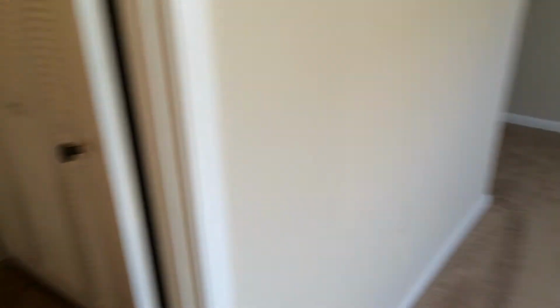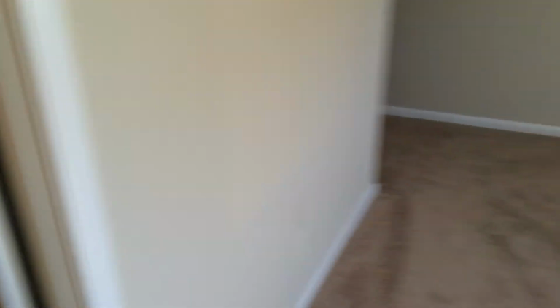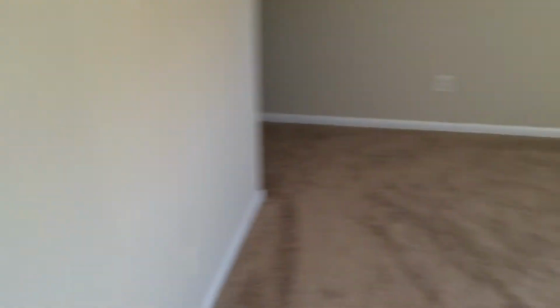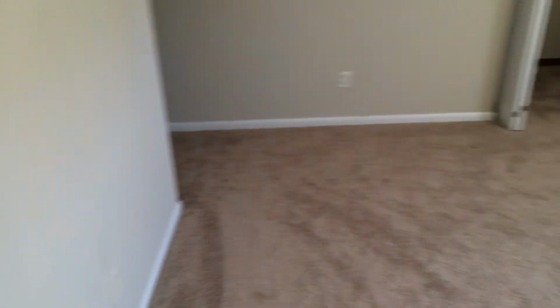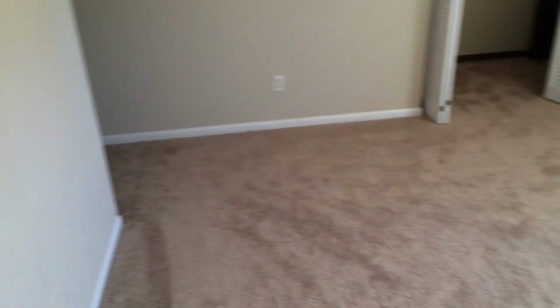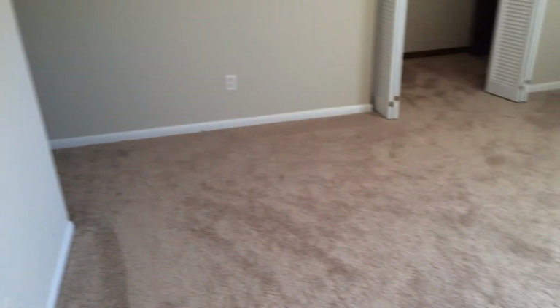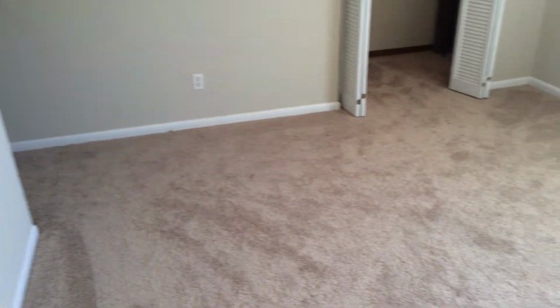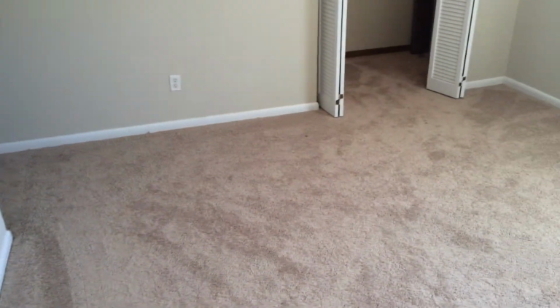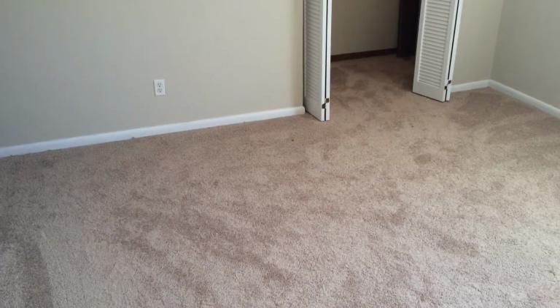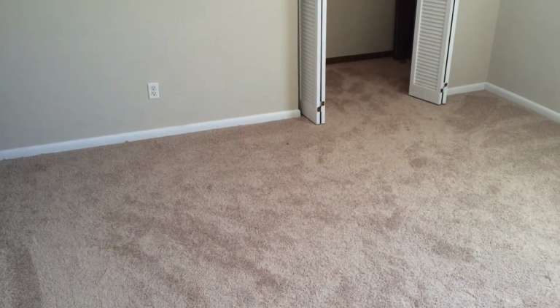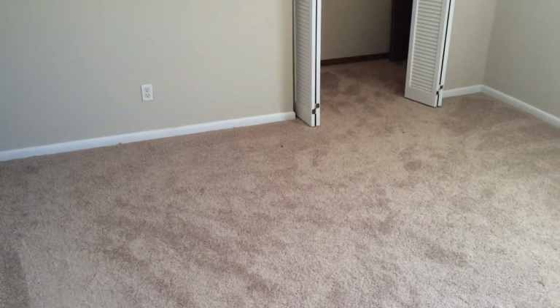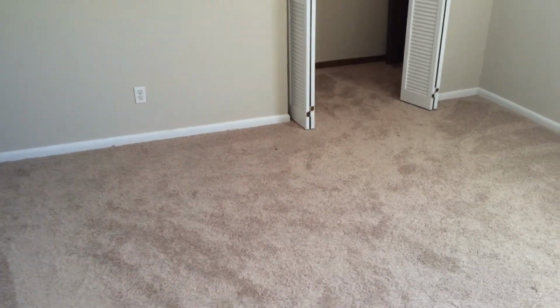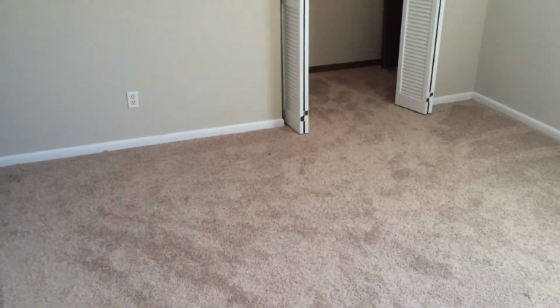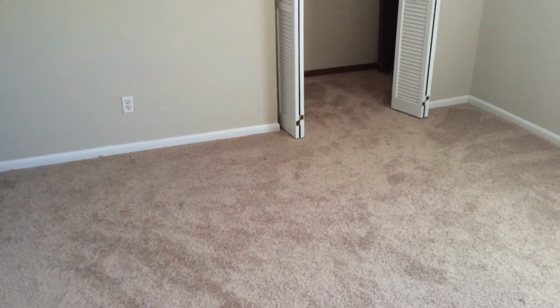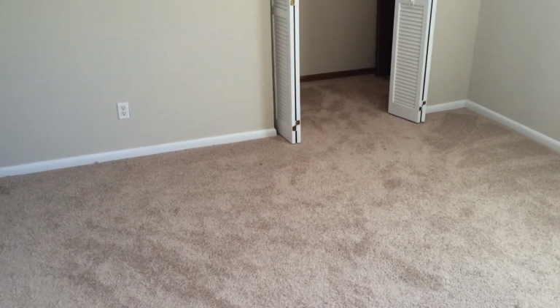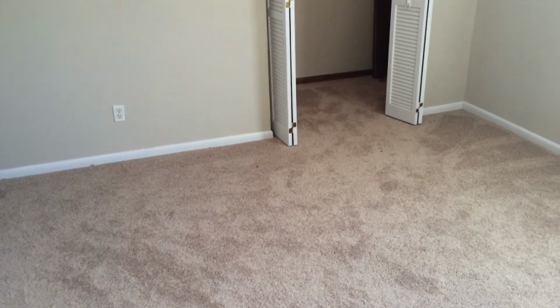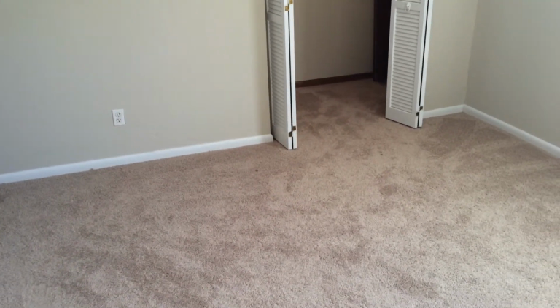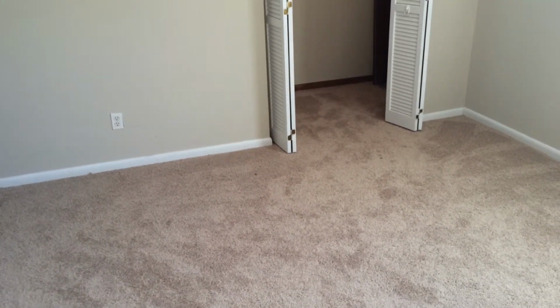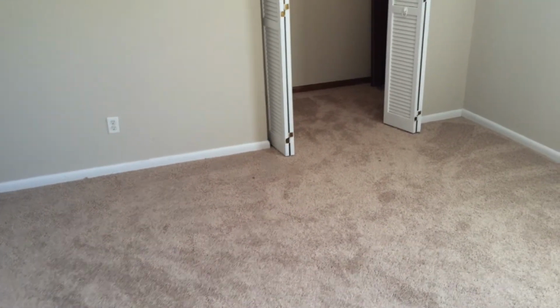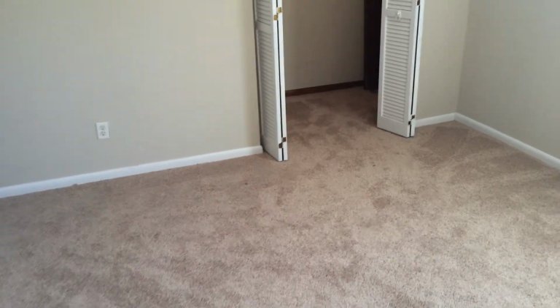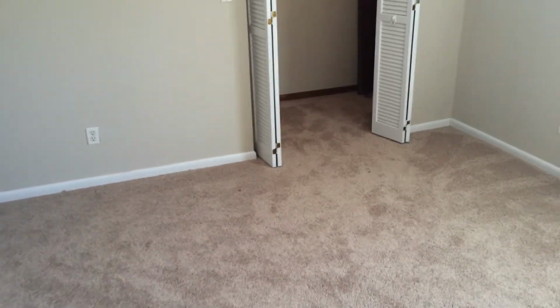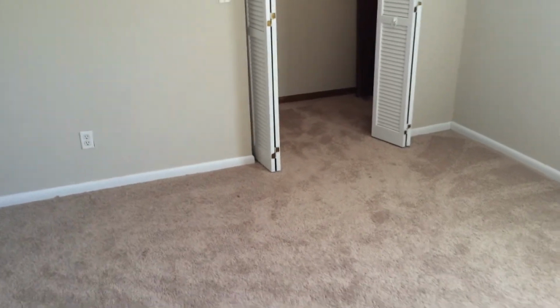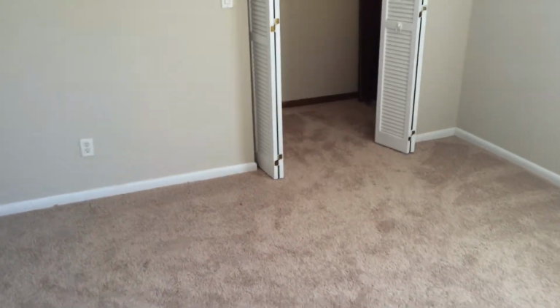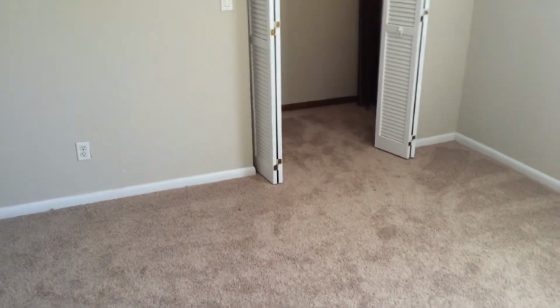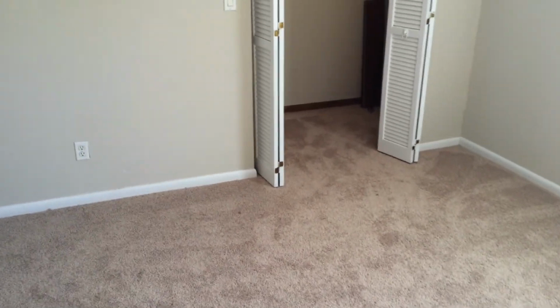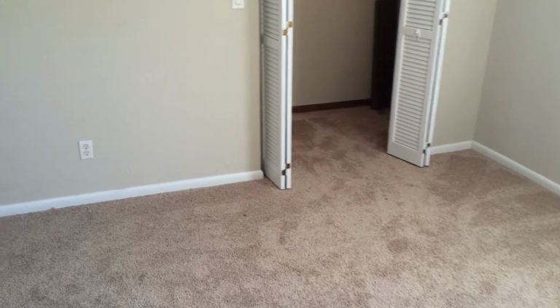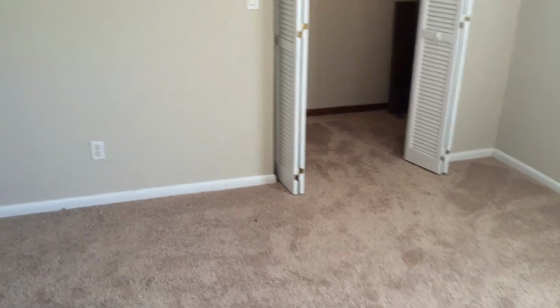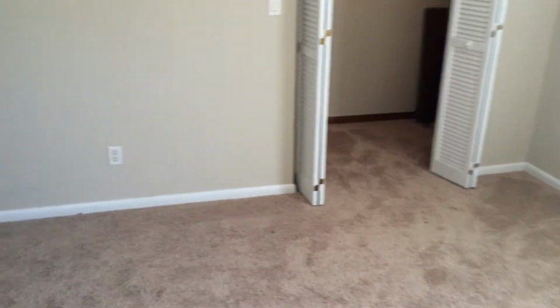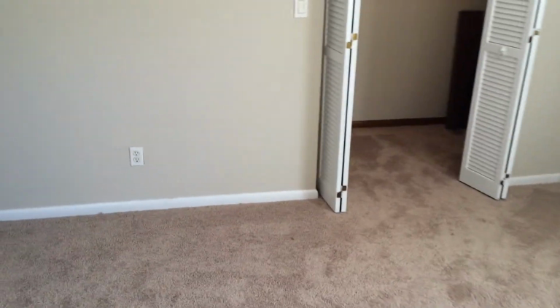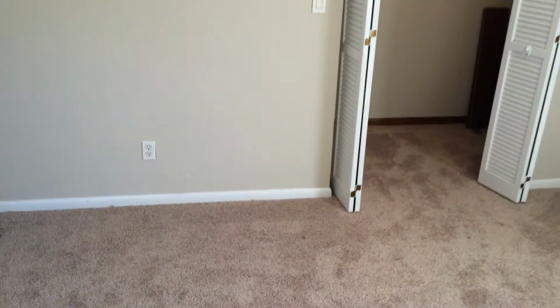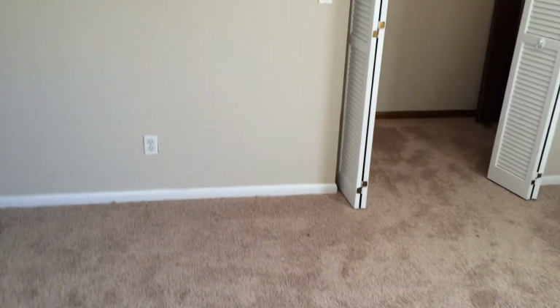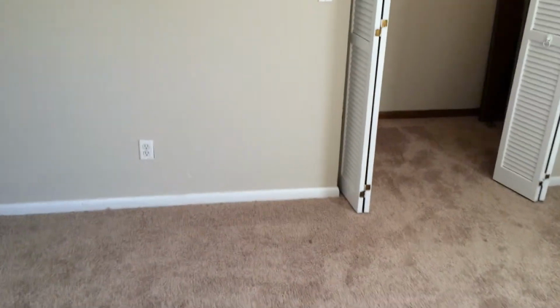This concludes our tour. This is Jay Byron Hebert, Adams Cameron and Company Realtors. 321-296-8000.